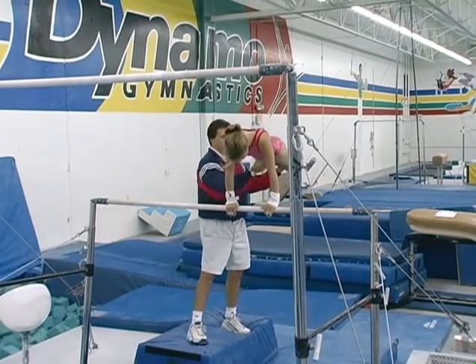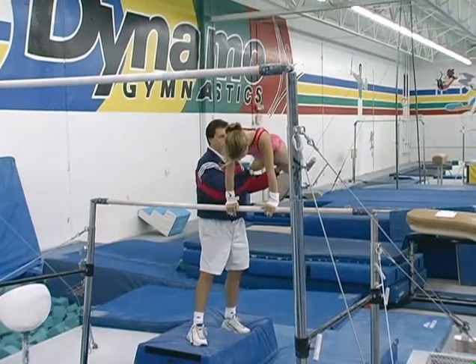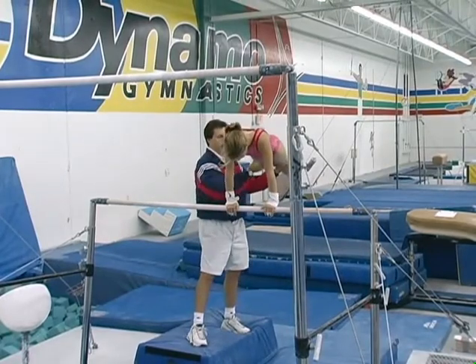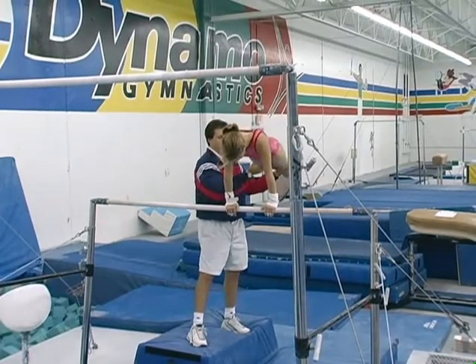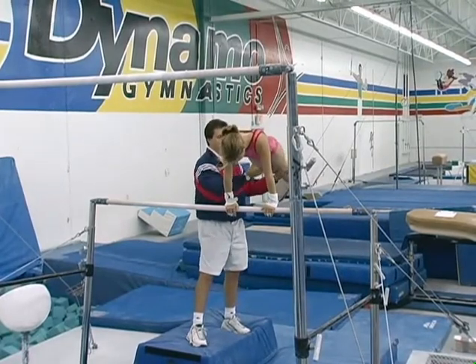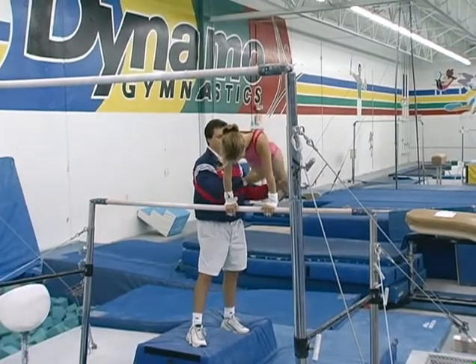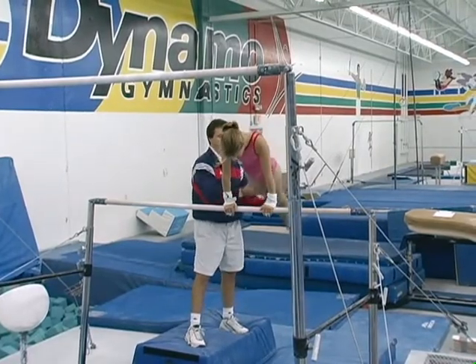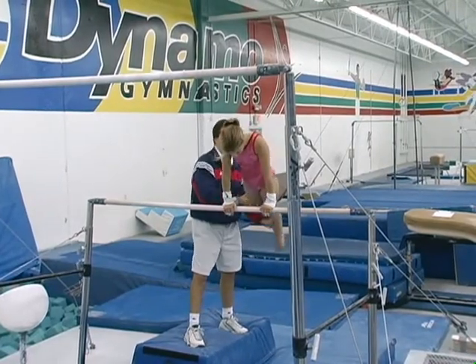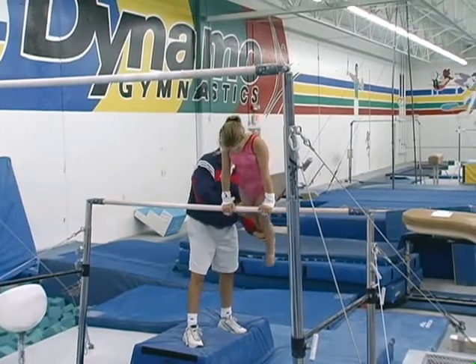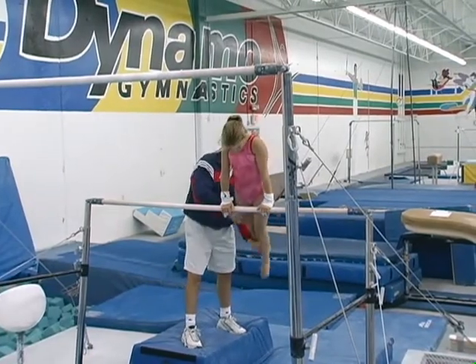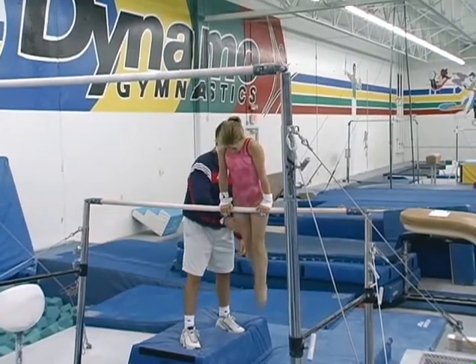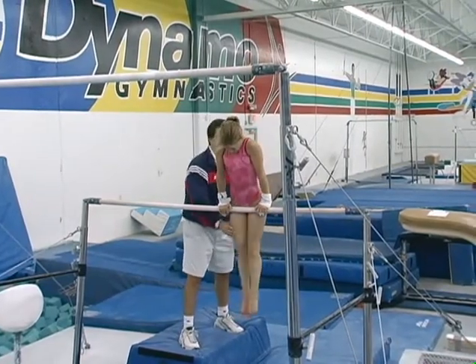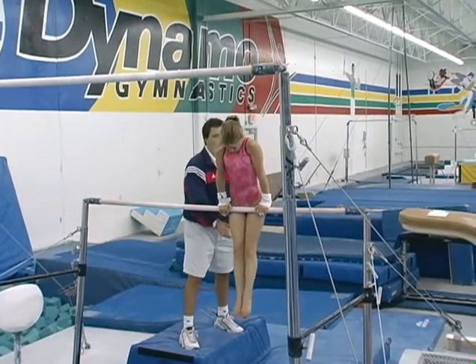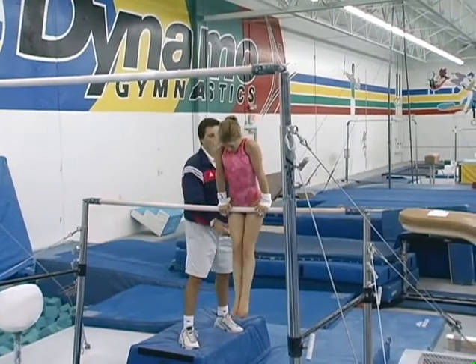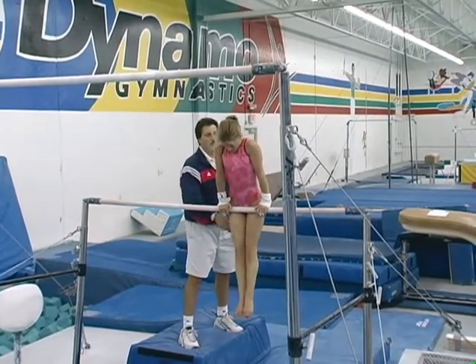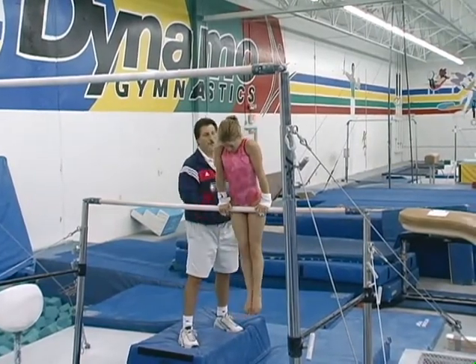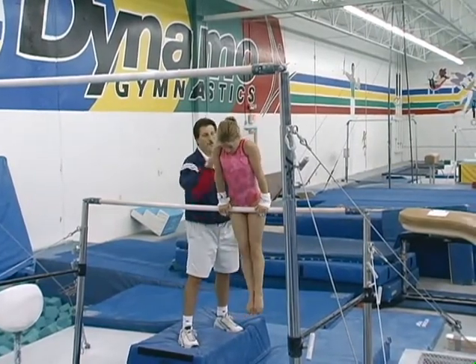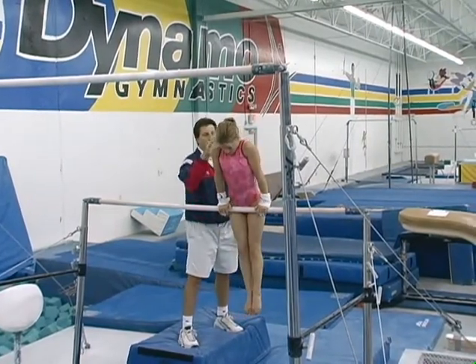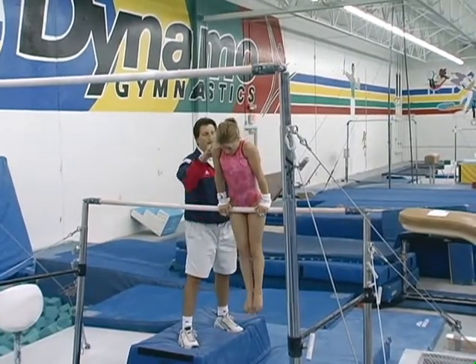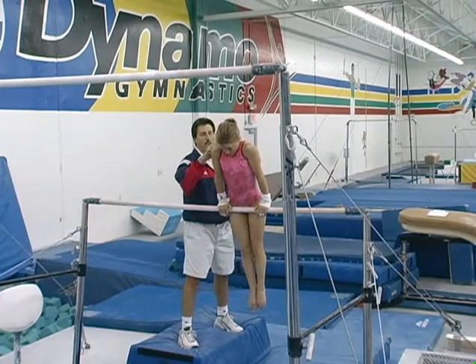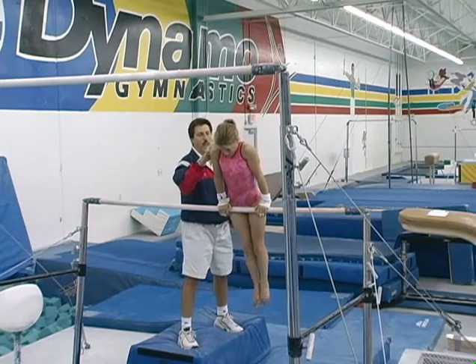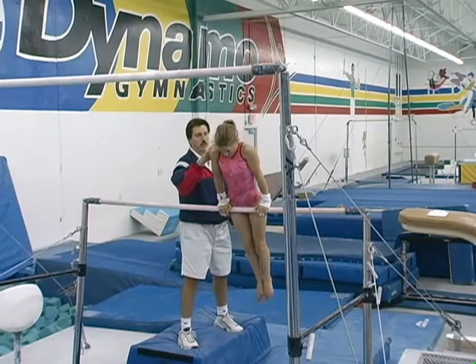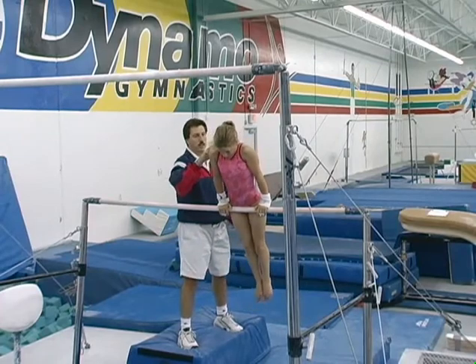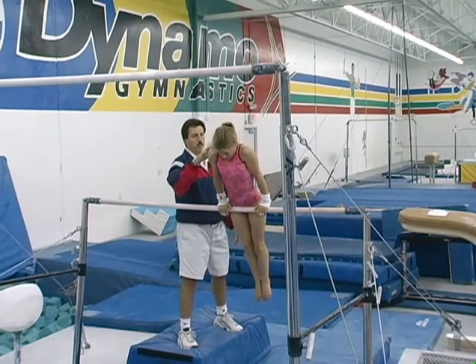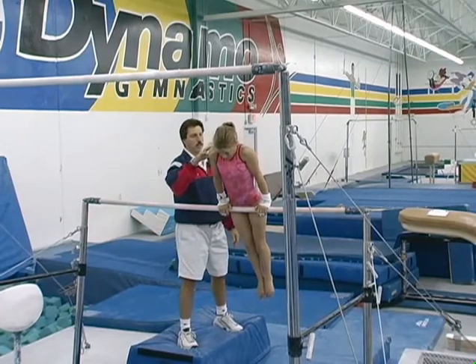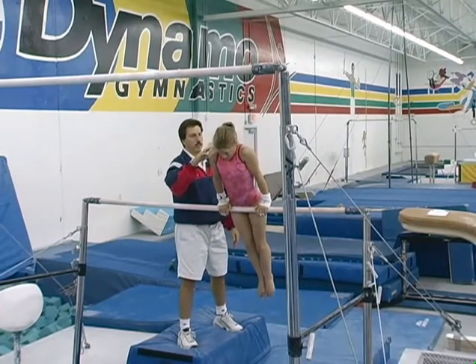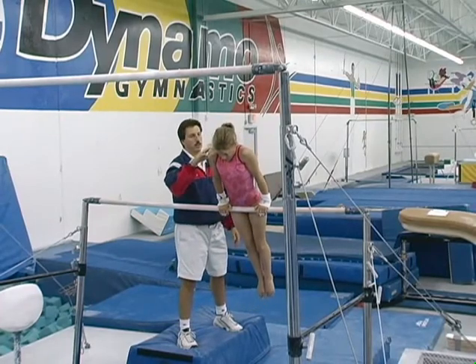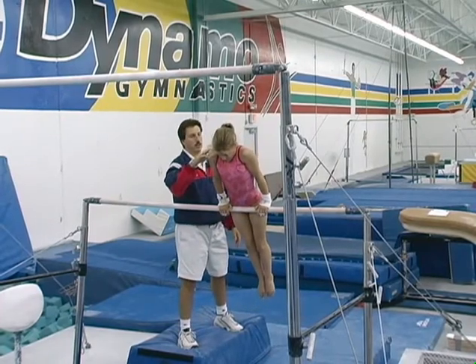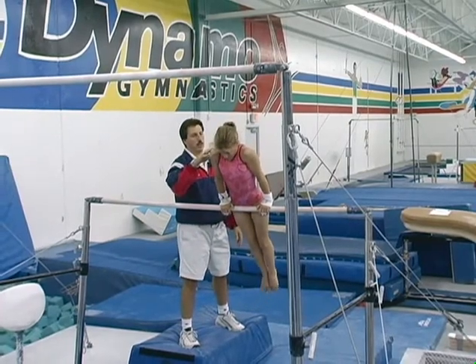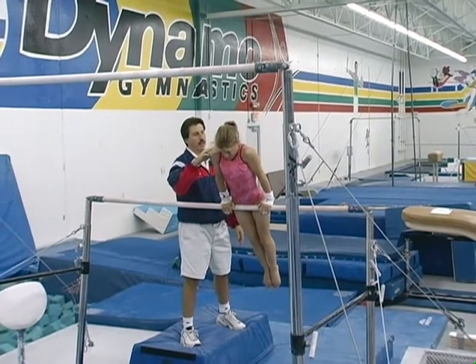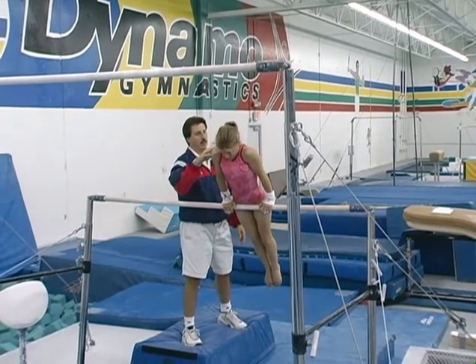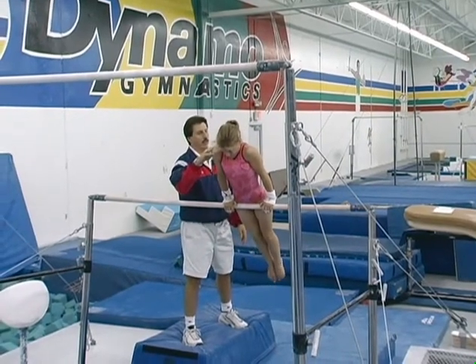Very good. Back to the bar. One more time. Level cast, back hip circle, back to level.